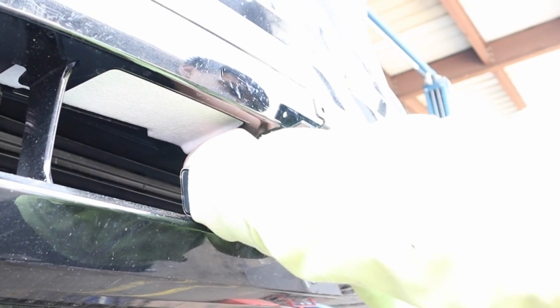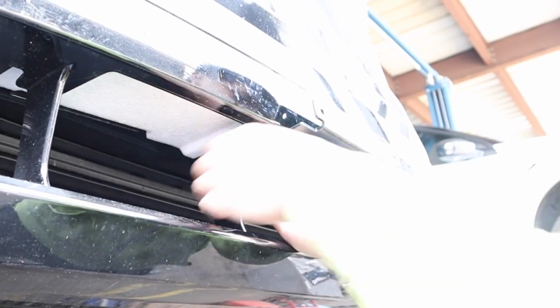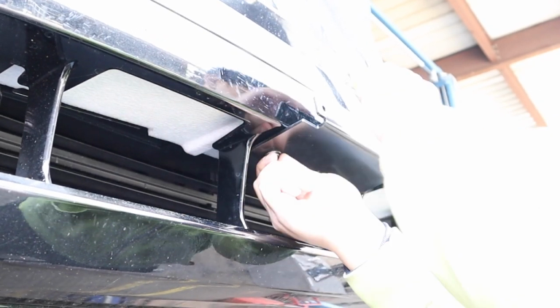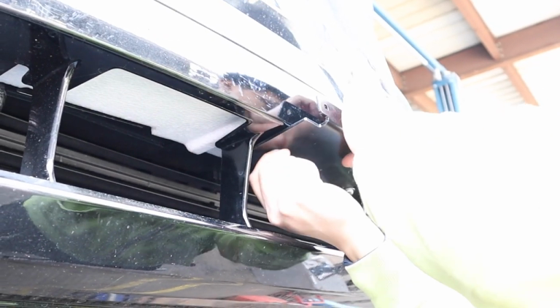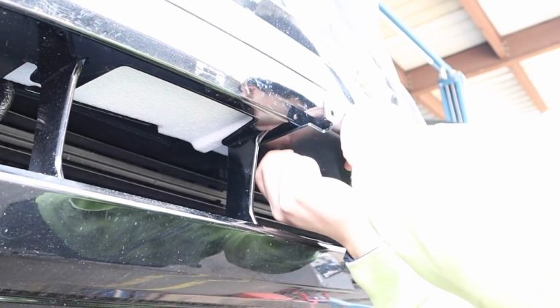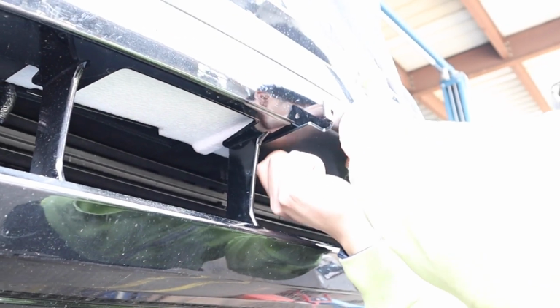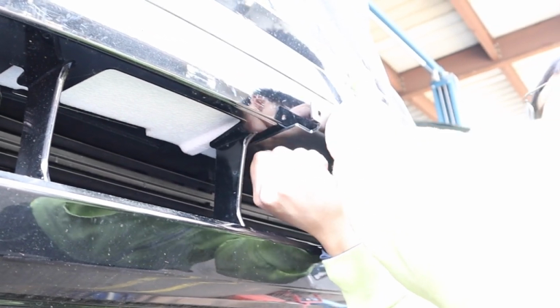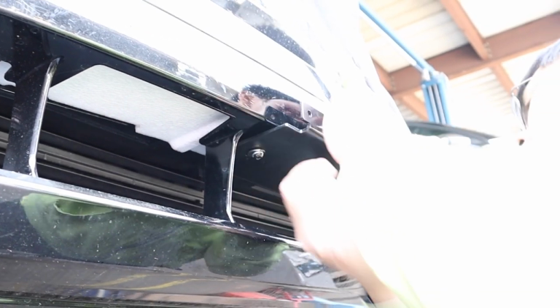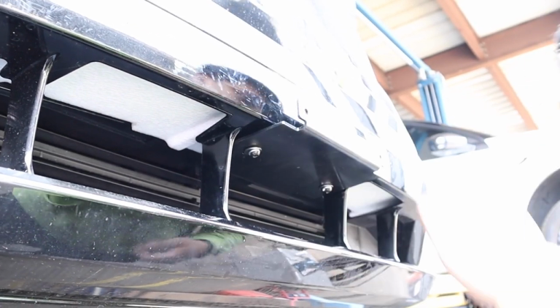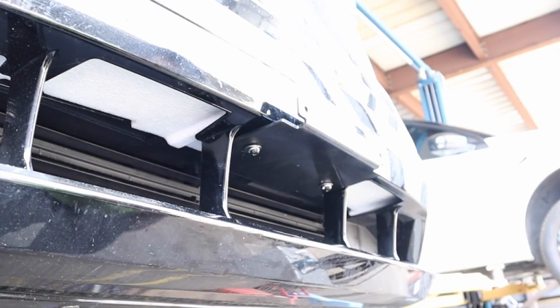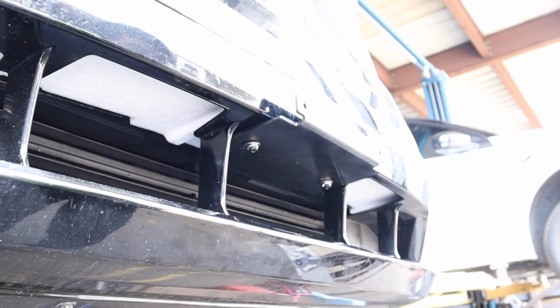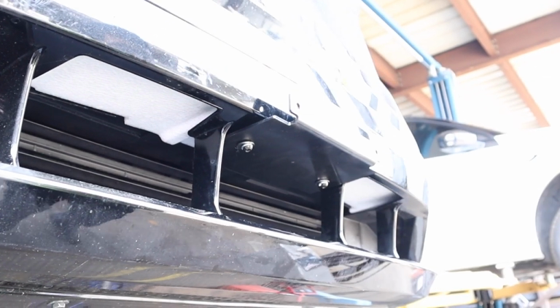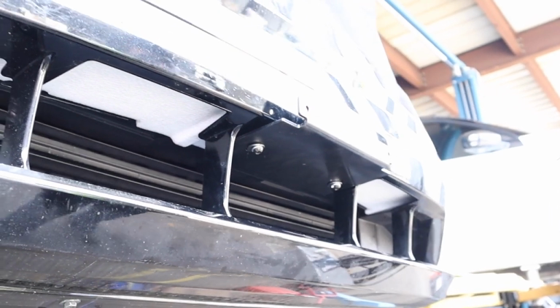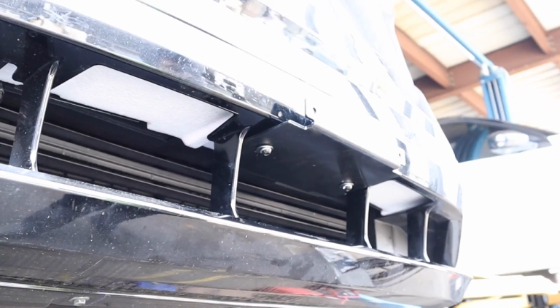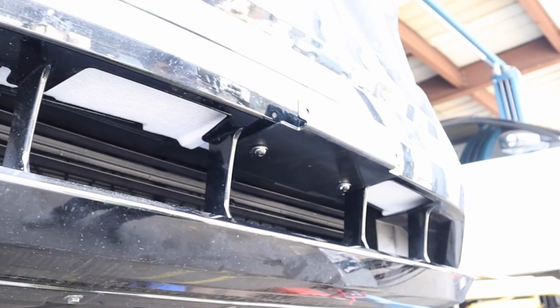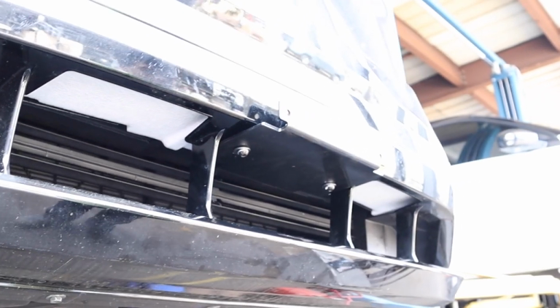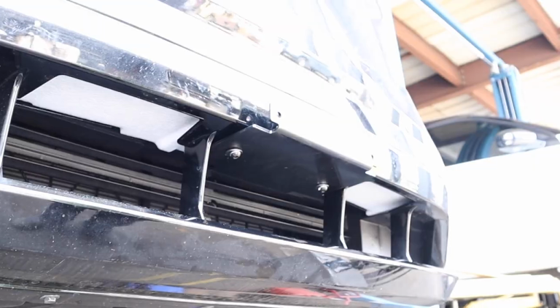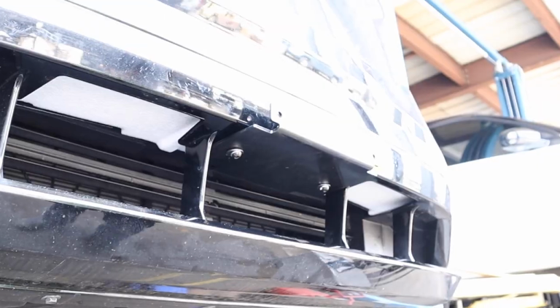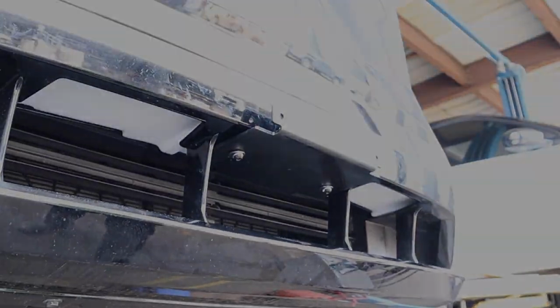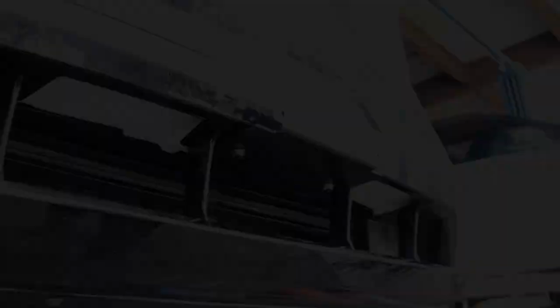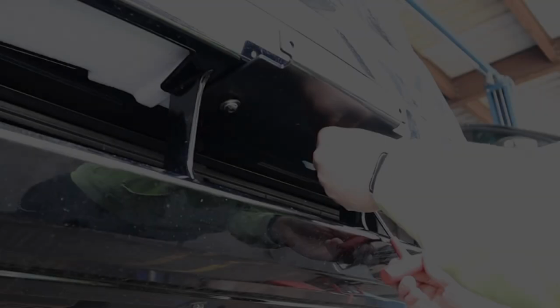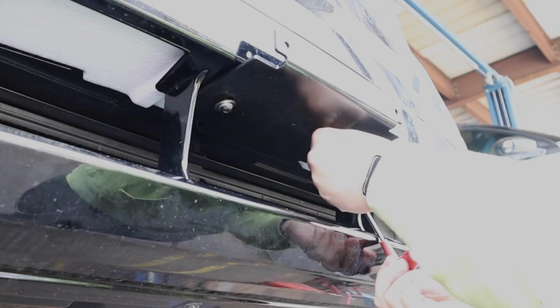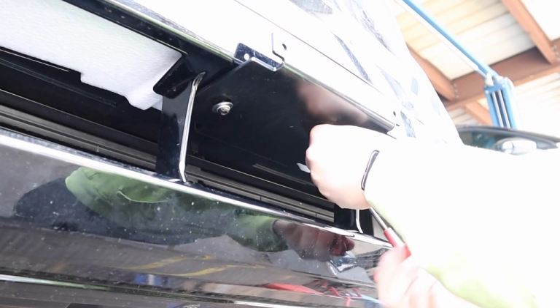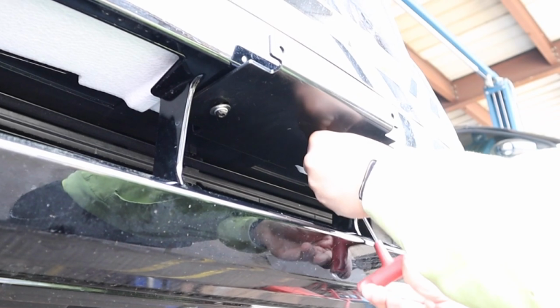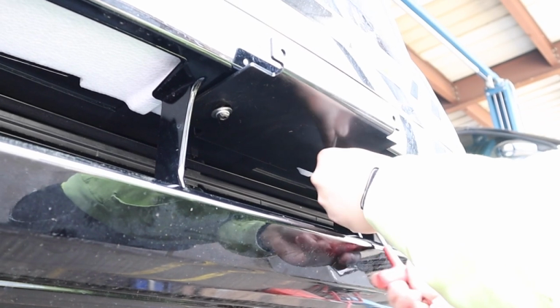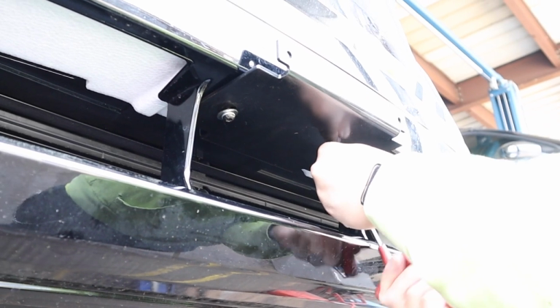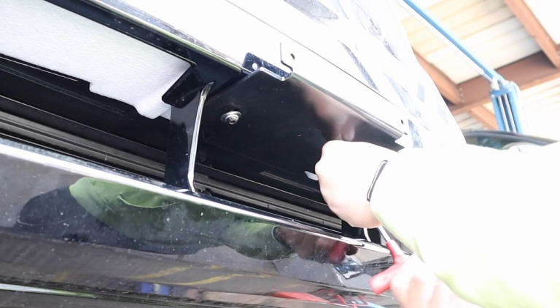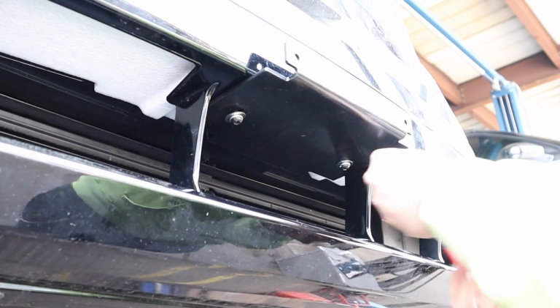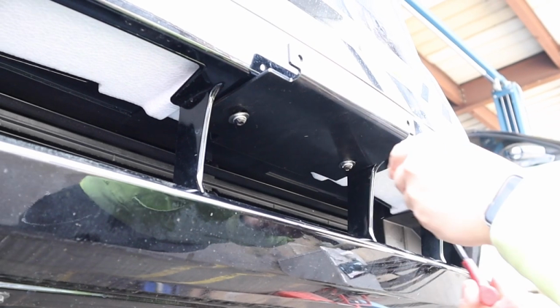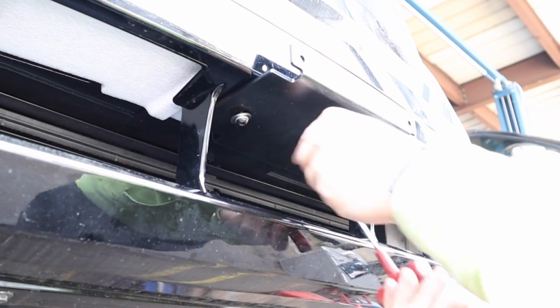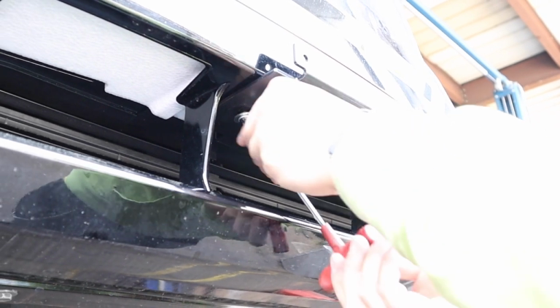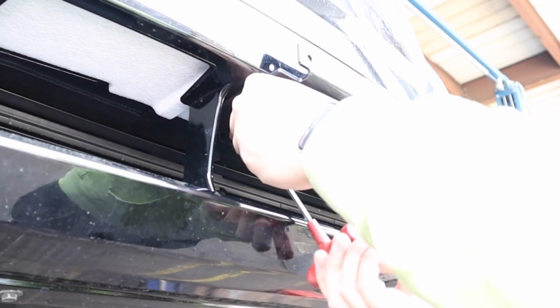Please refer to the instructions on the proper amount of hardware to be using for each step. Make sure to not over-tighten to avoid damaging your grille.